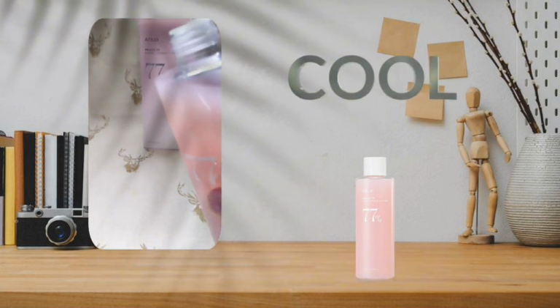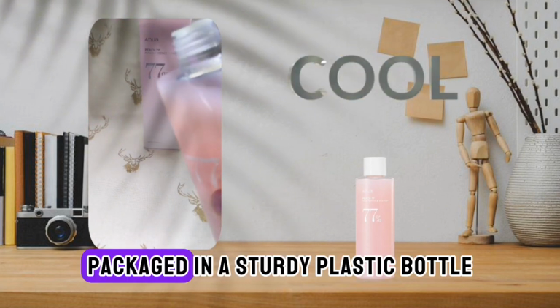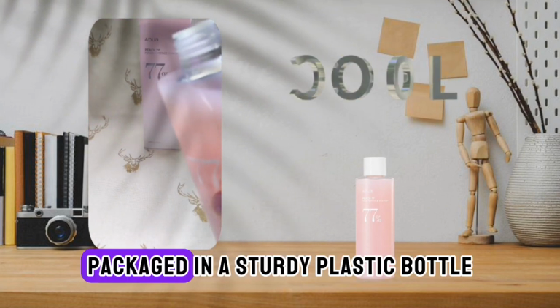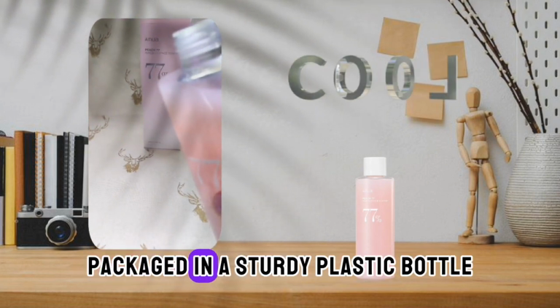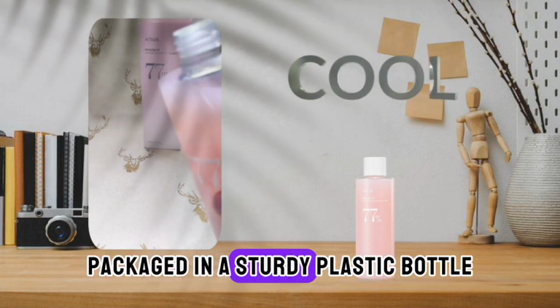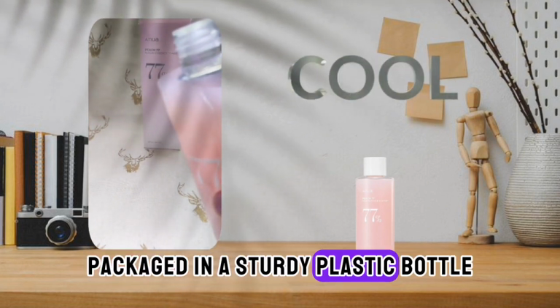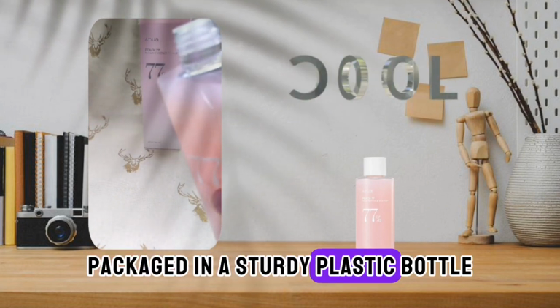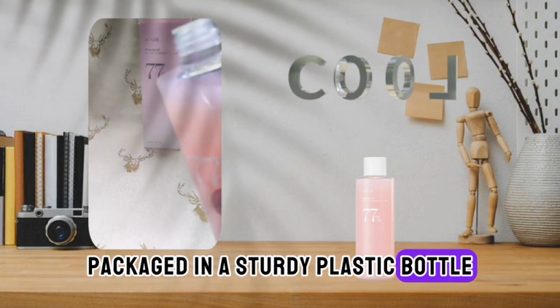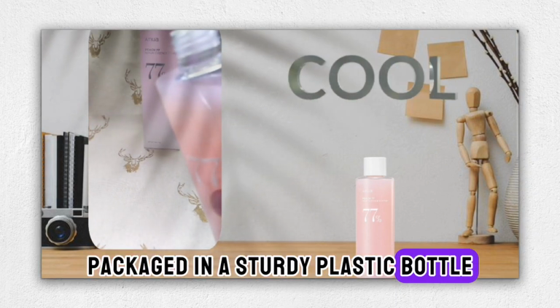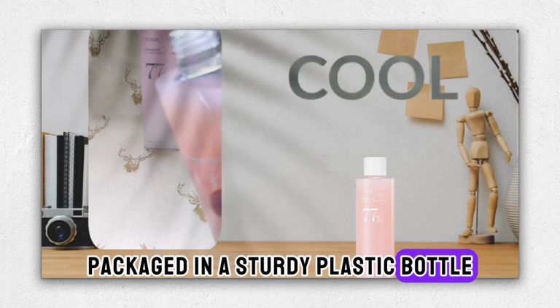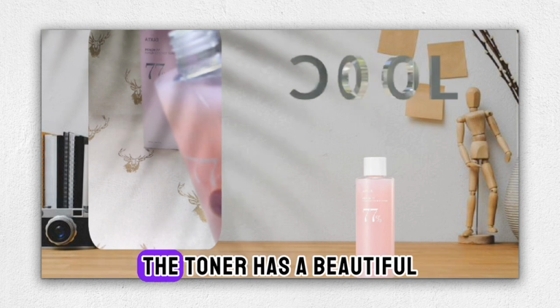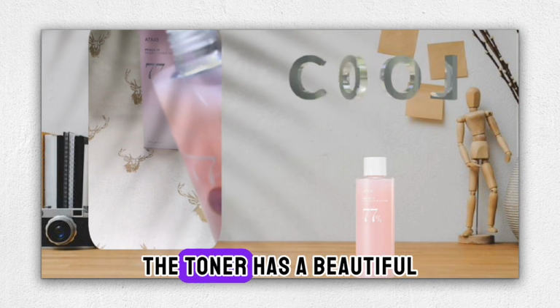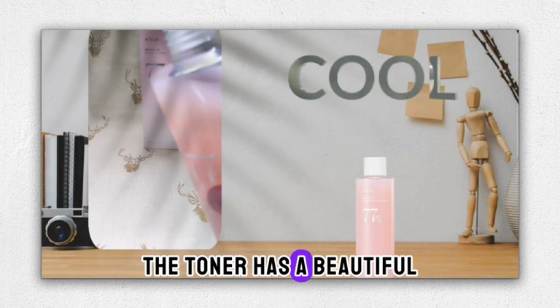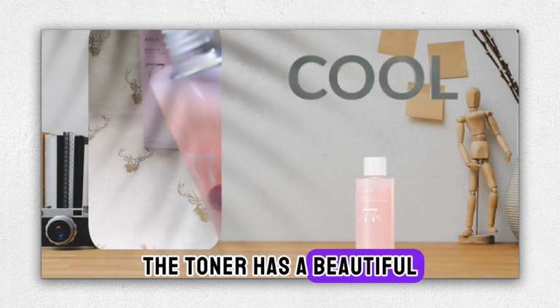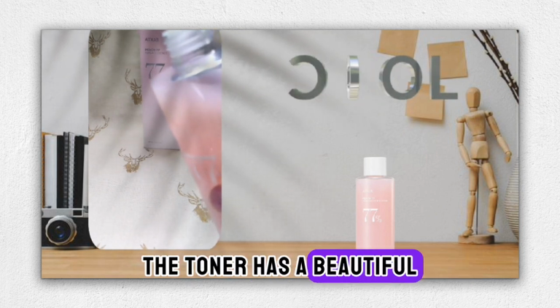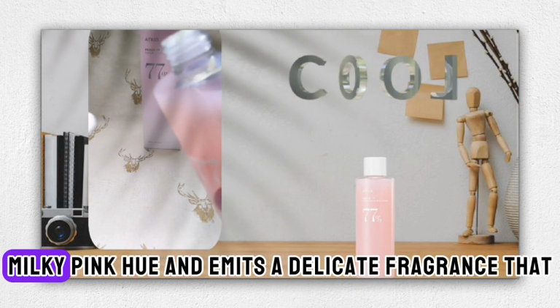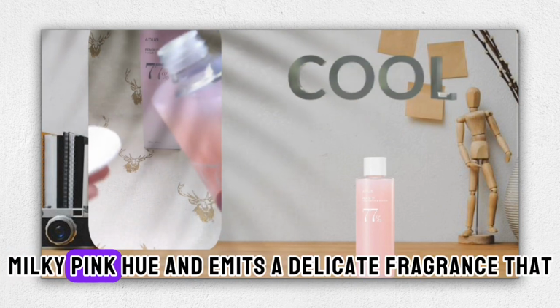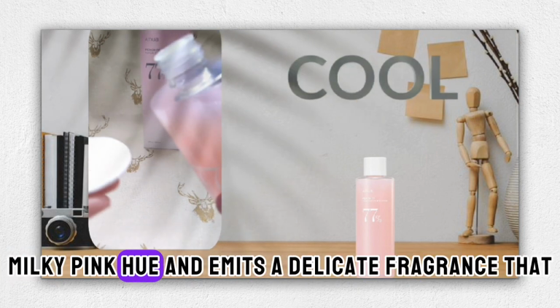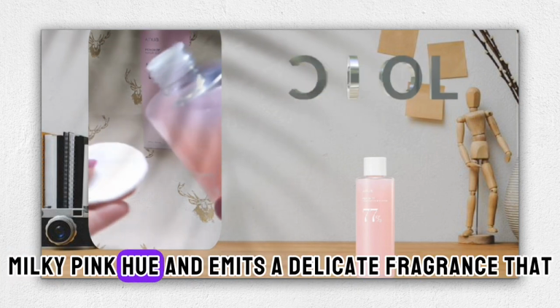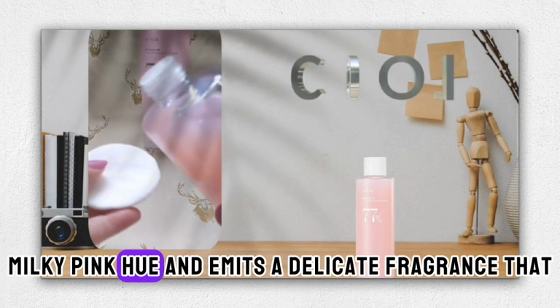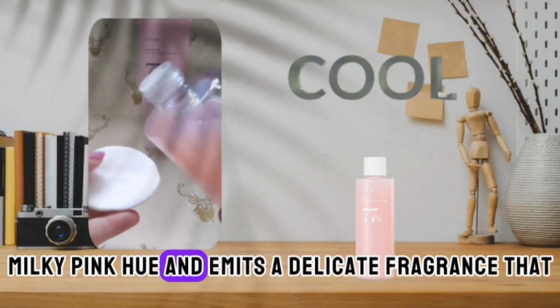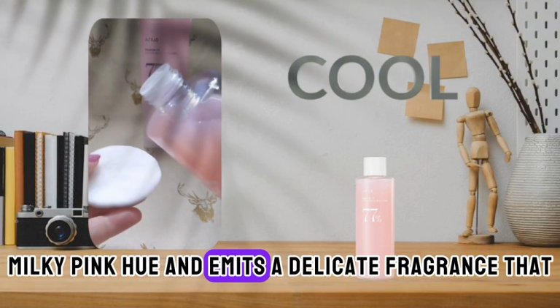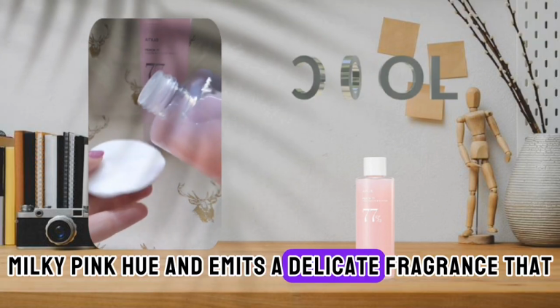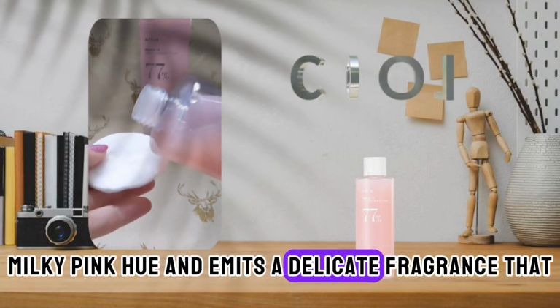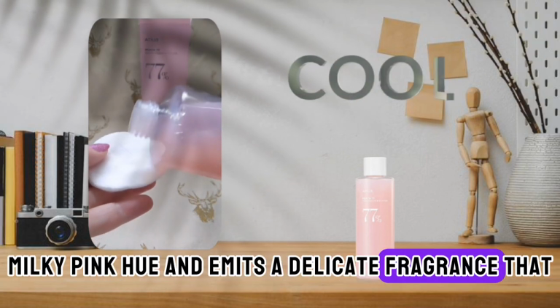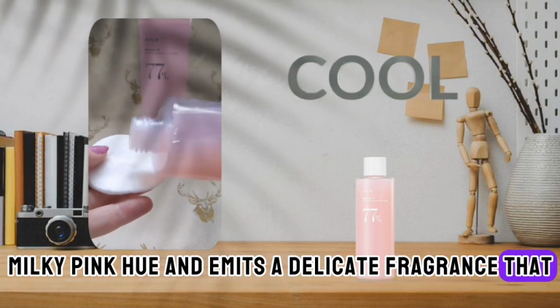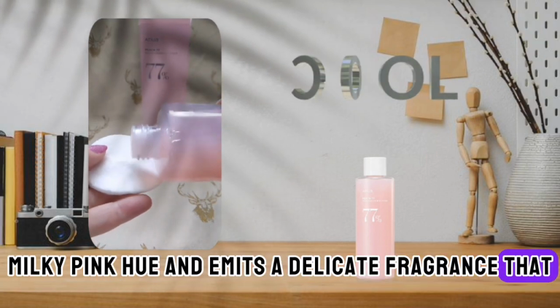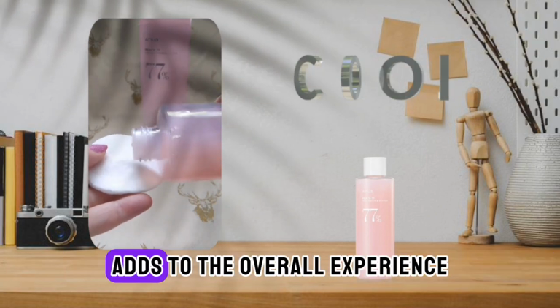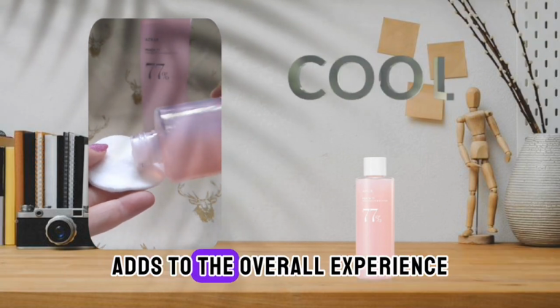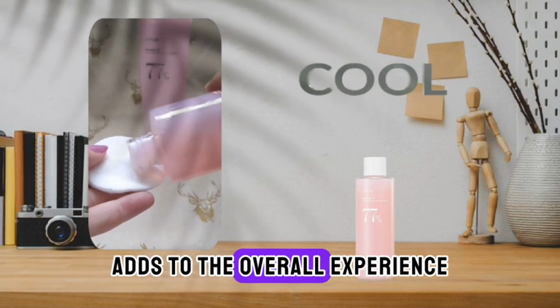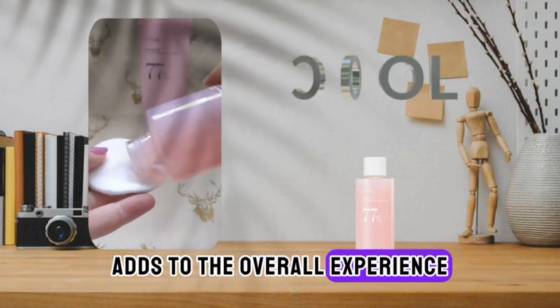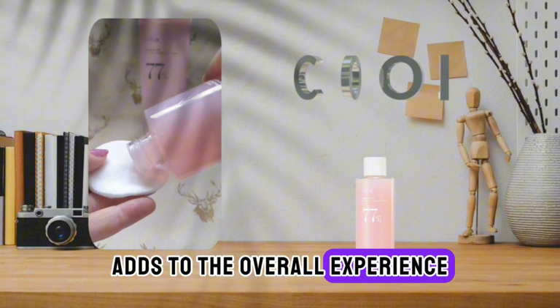Packaged in a sturdy plastic bottle, the toner has a beautiful milky pink hue and emits a delicate fragrance that adds to the overall experience.